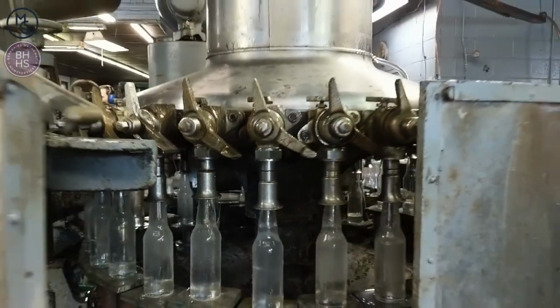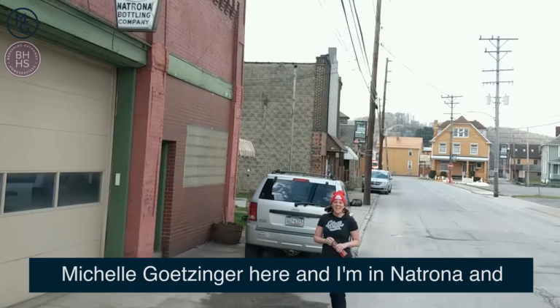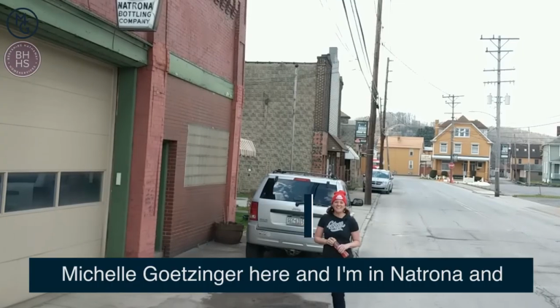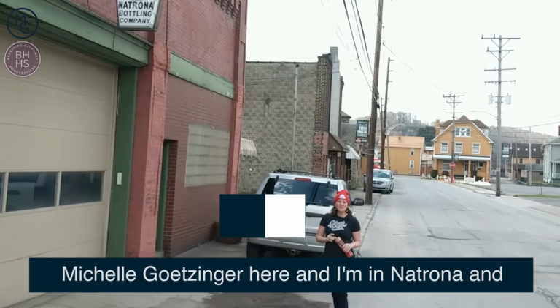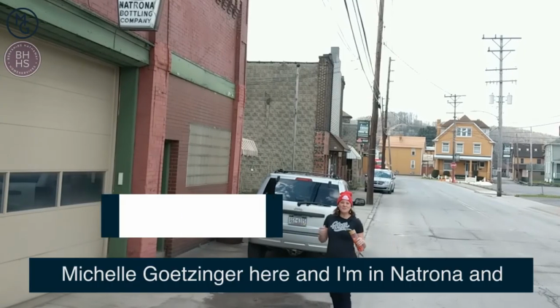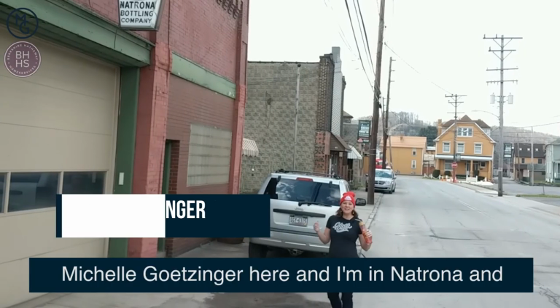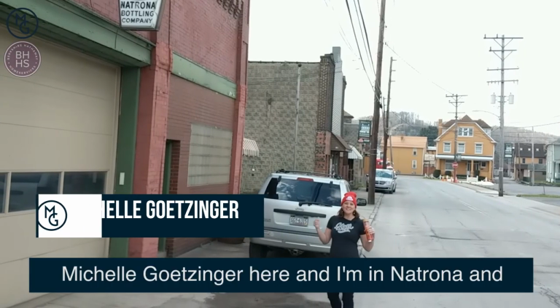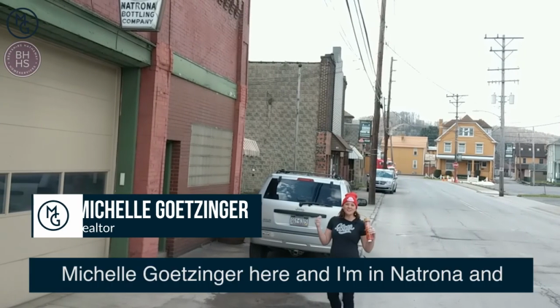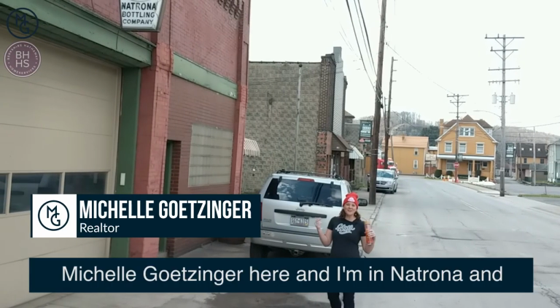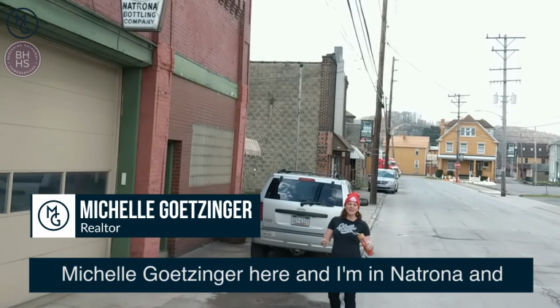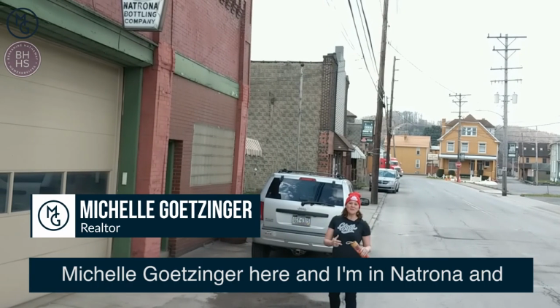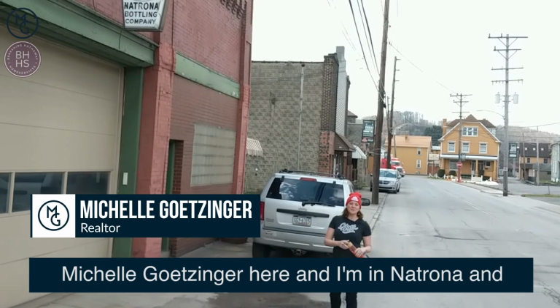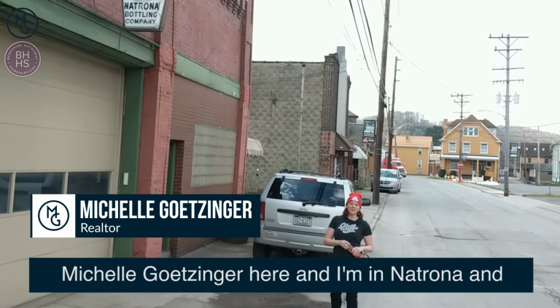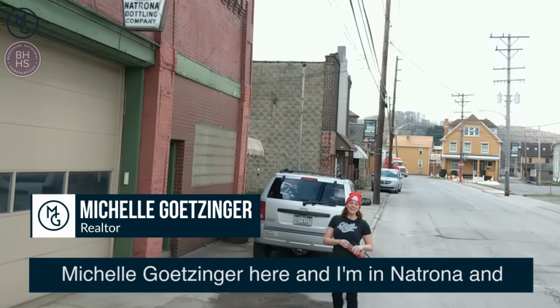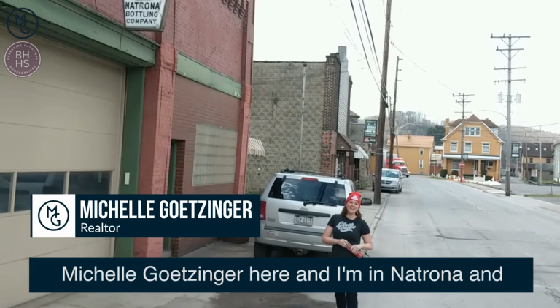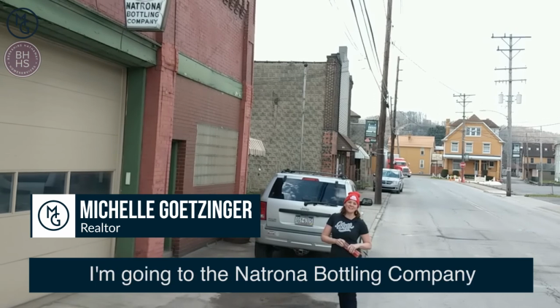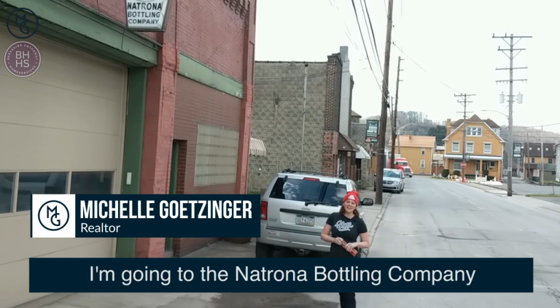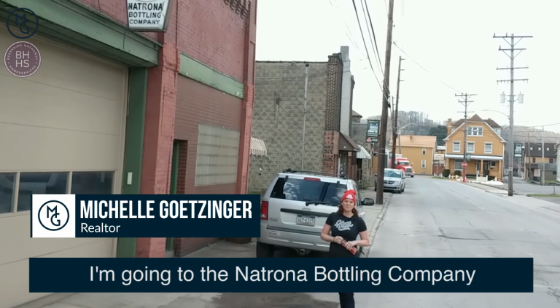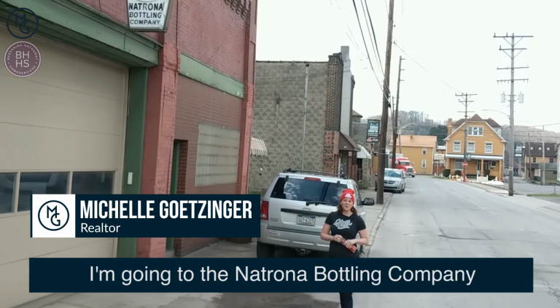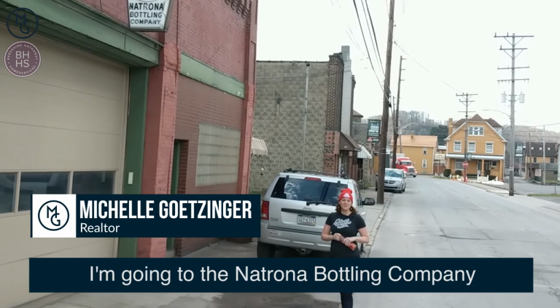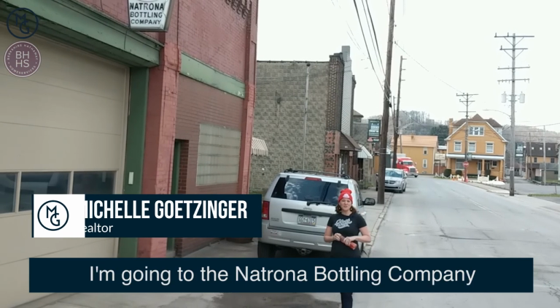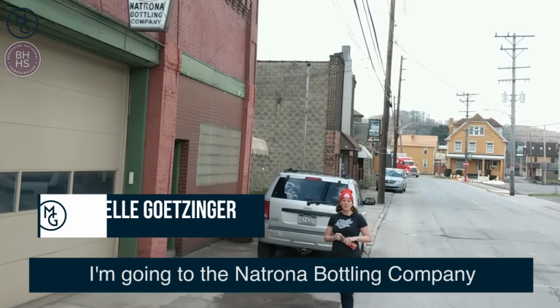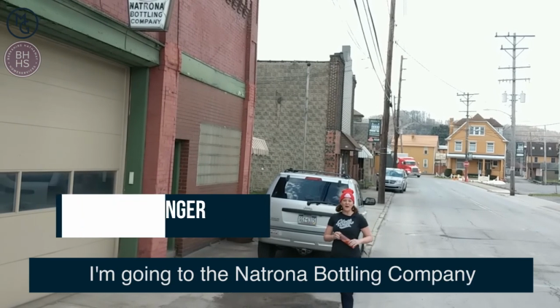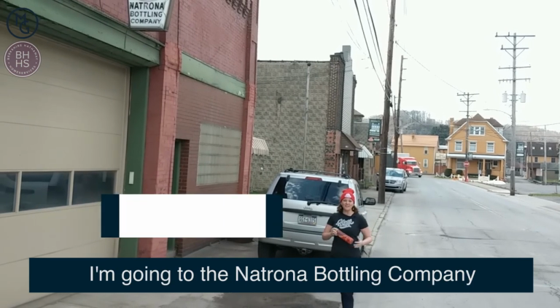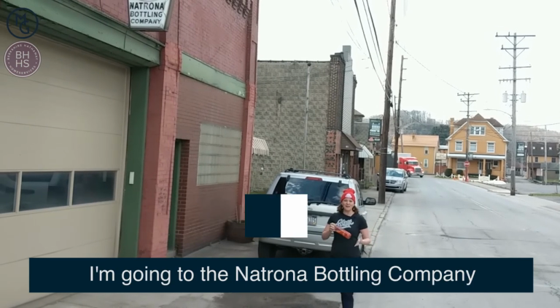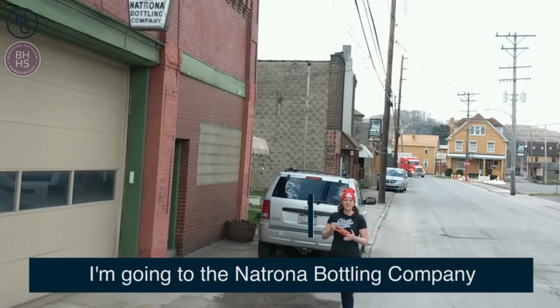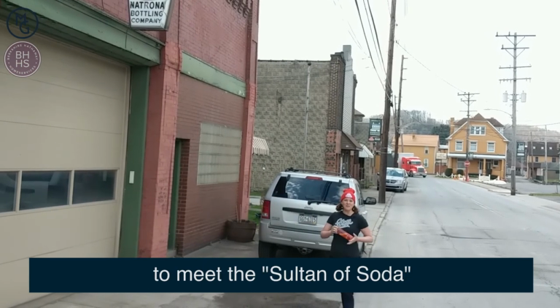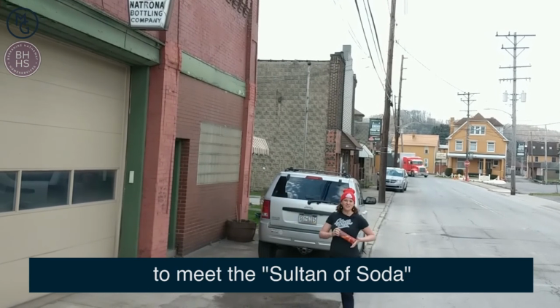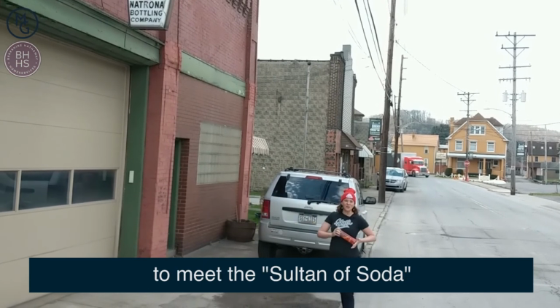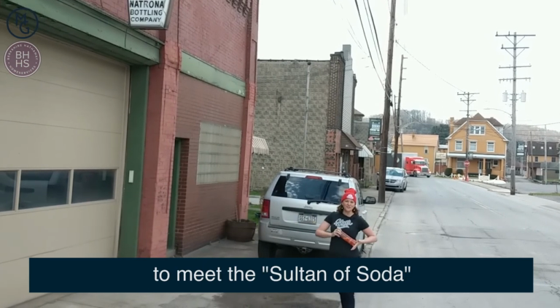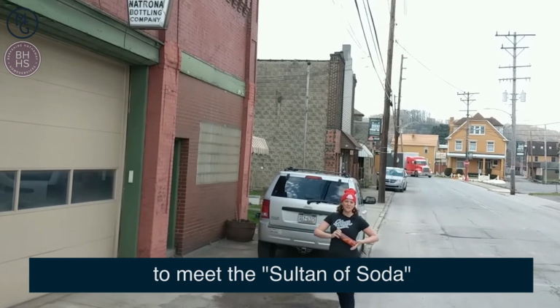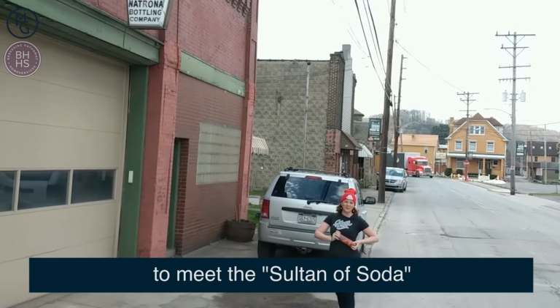Hey, this is Michelle Getzinger here and I'm in Naterna. I am going to Naterna Bottling Company to meet the salt and the soda.